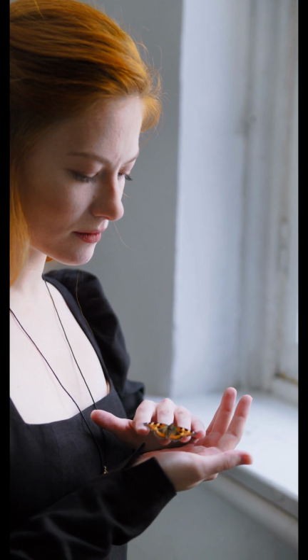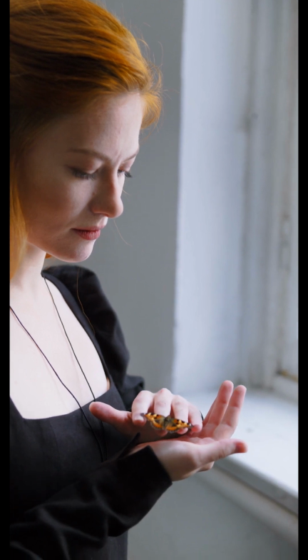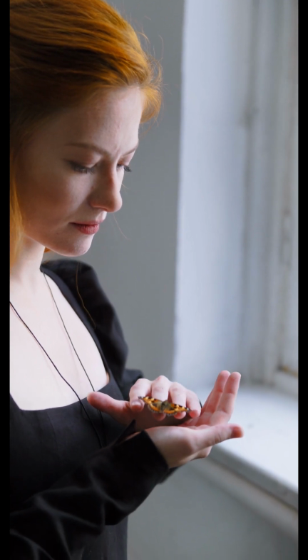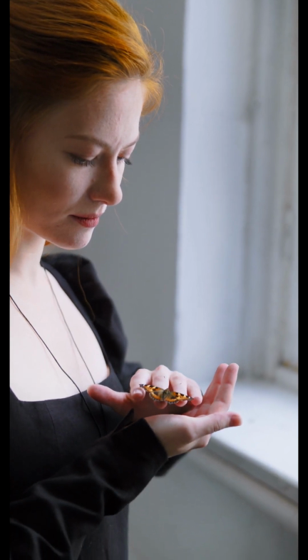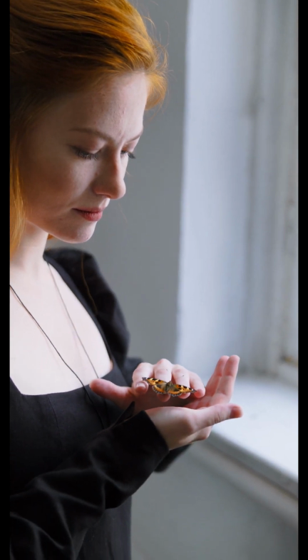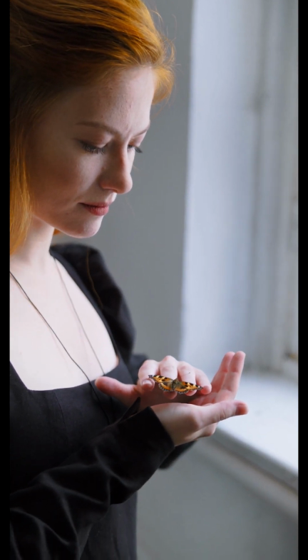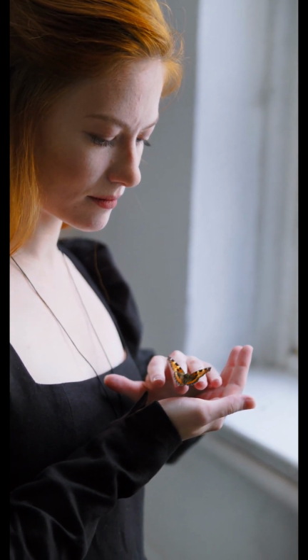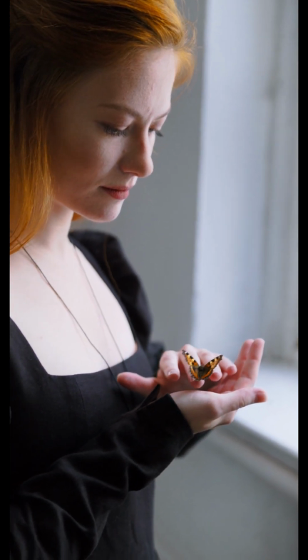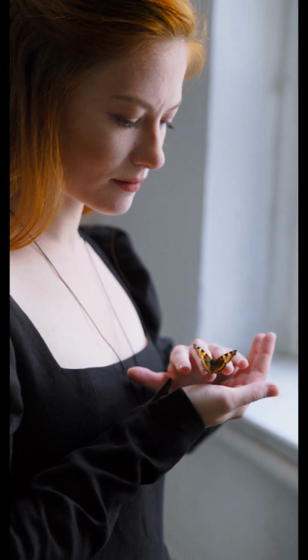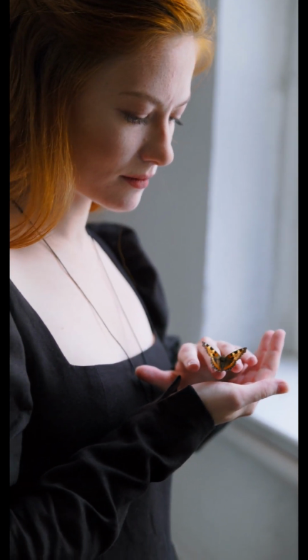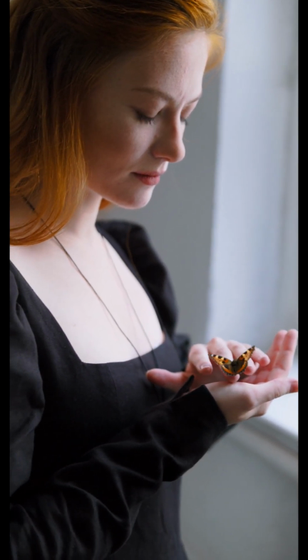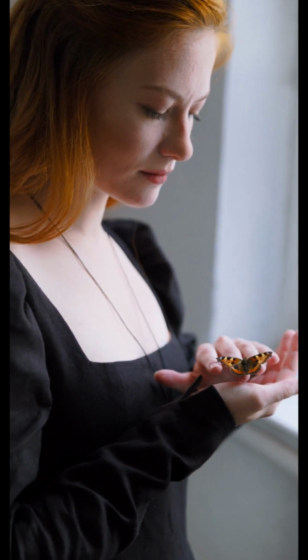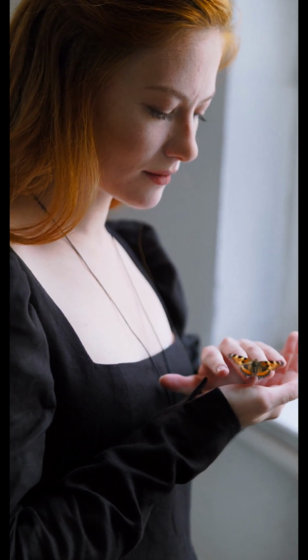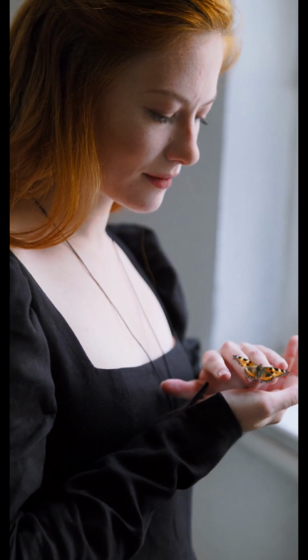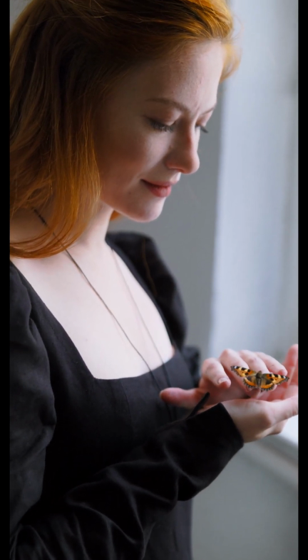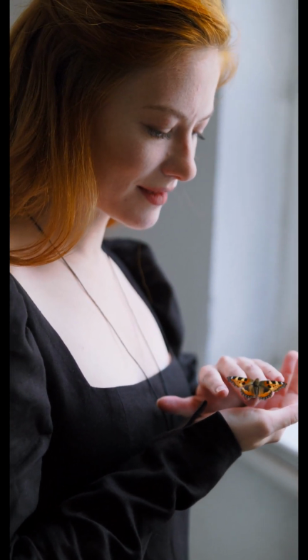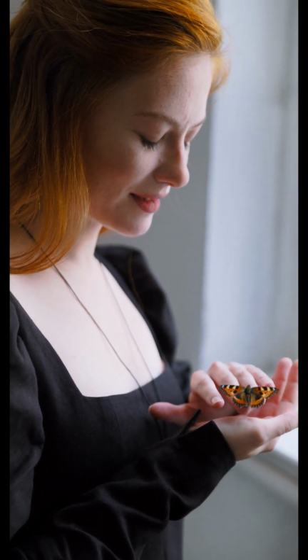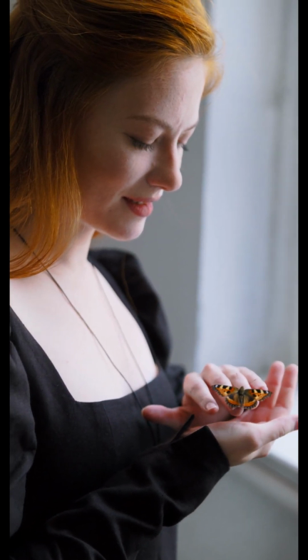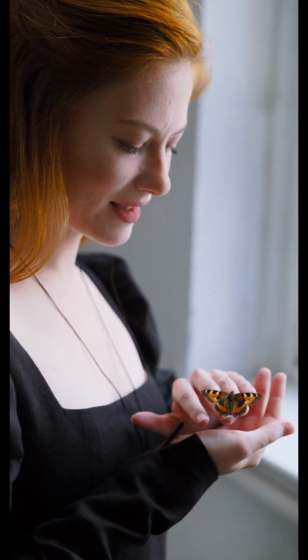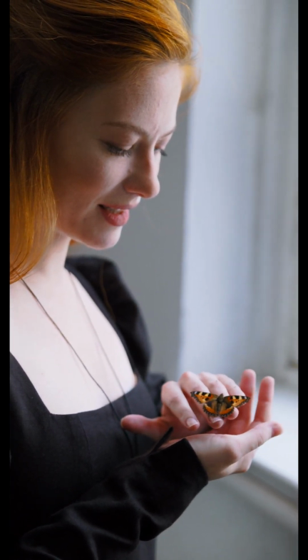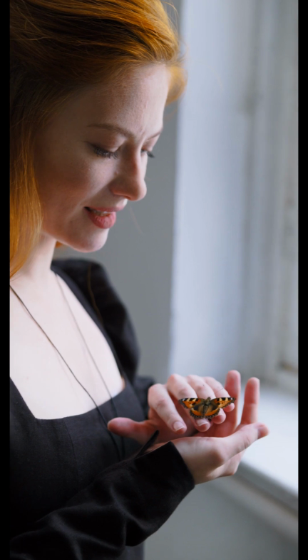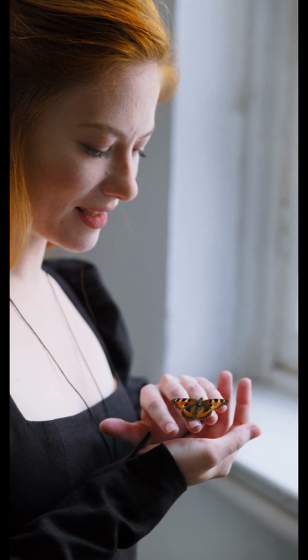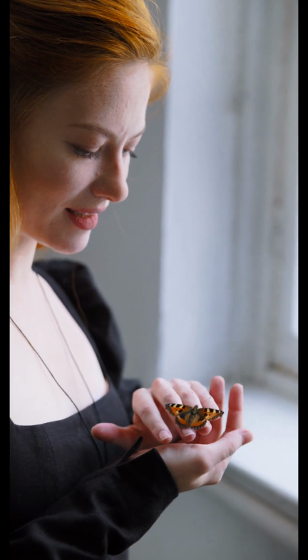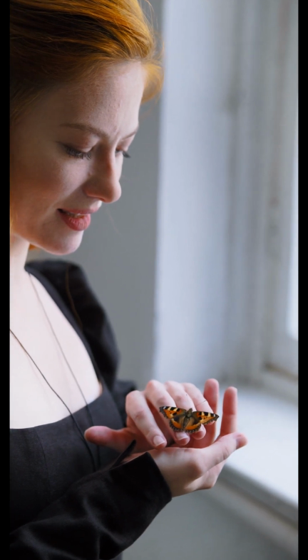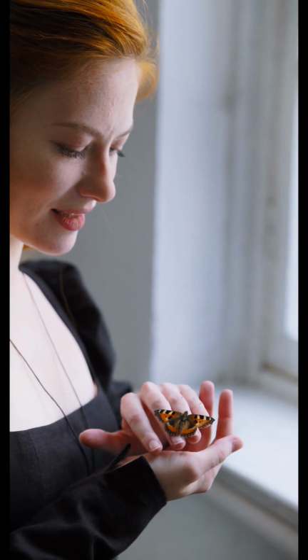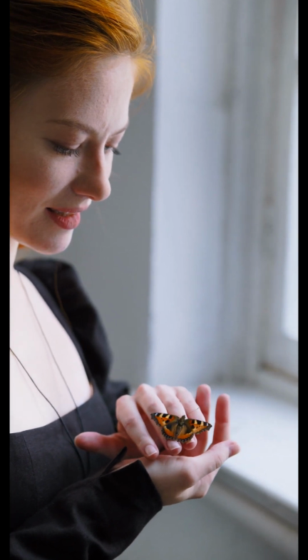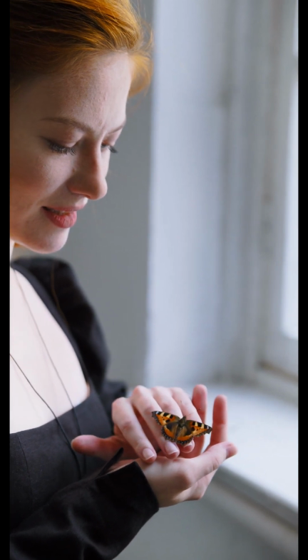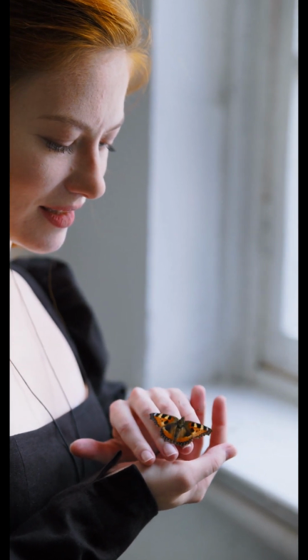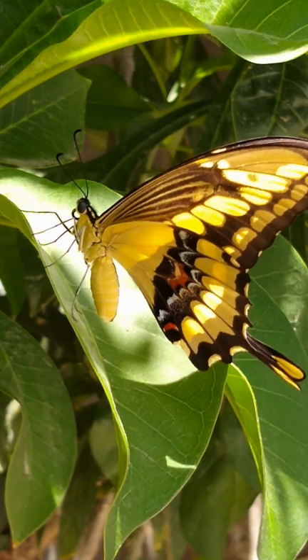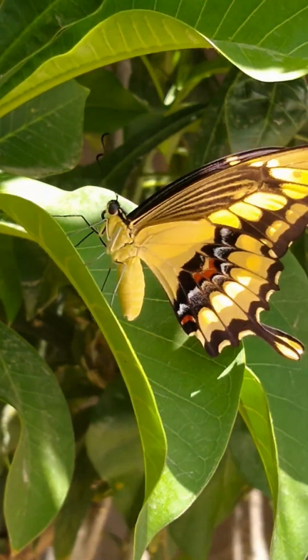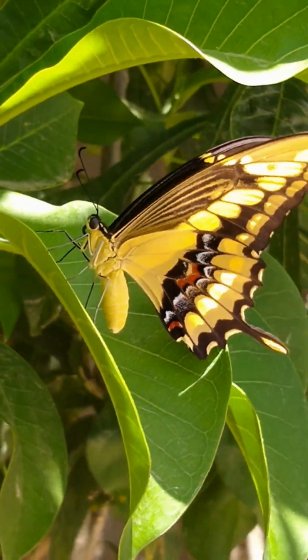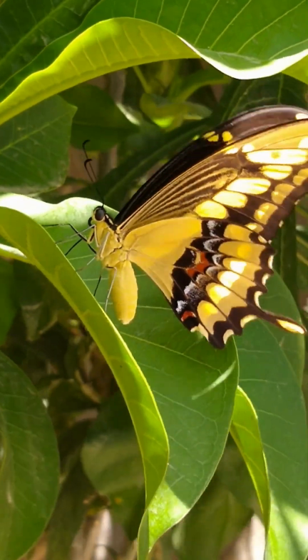Butterflies also navigate using the sun. They have a built-in solar compass, adjusting their flight path based on the time of day.